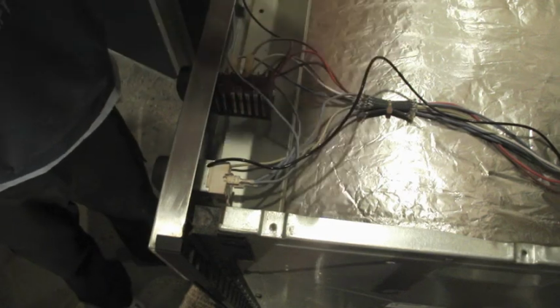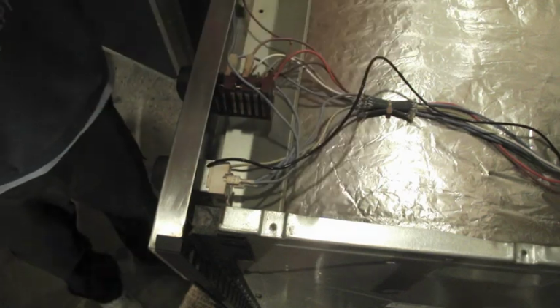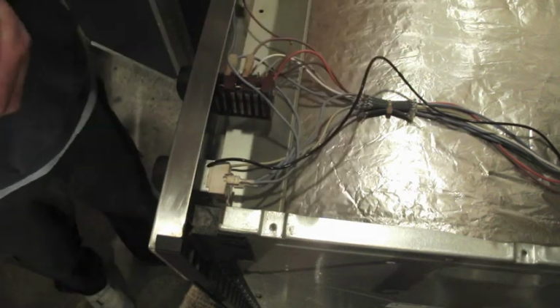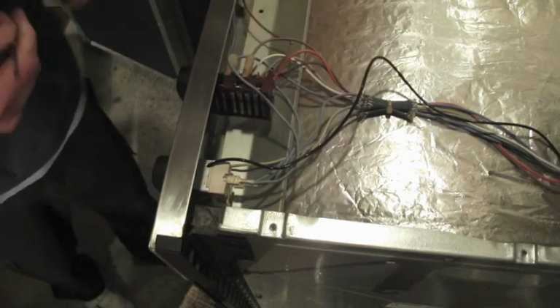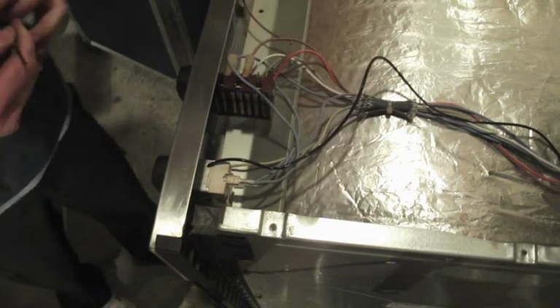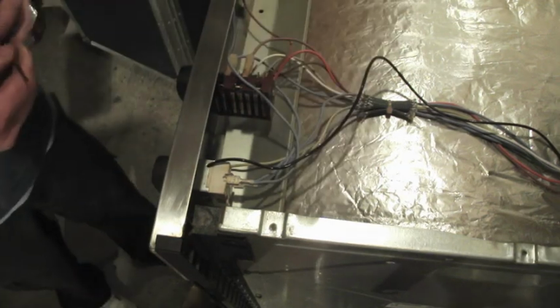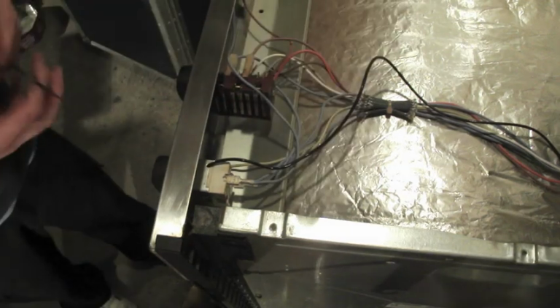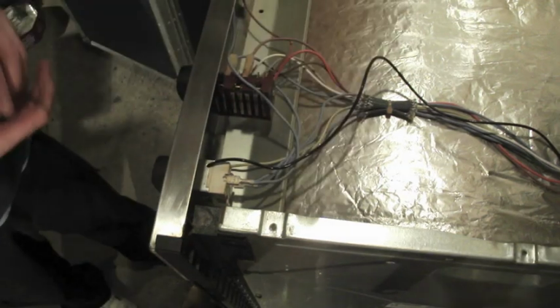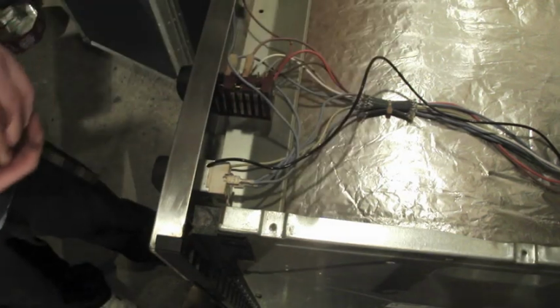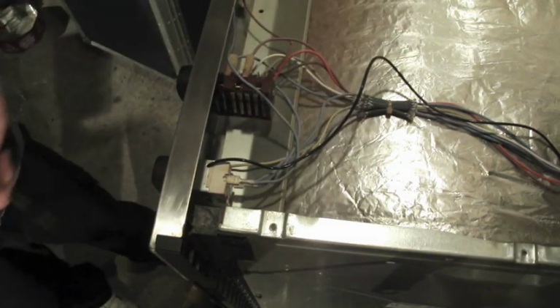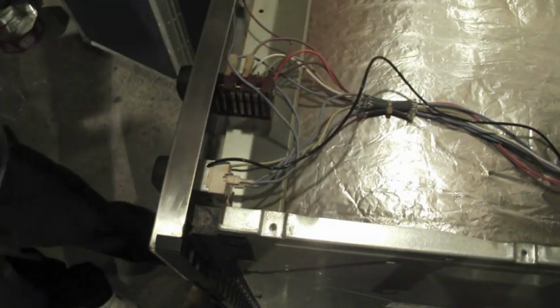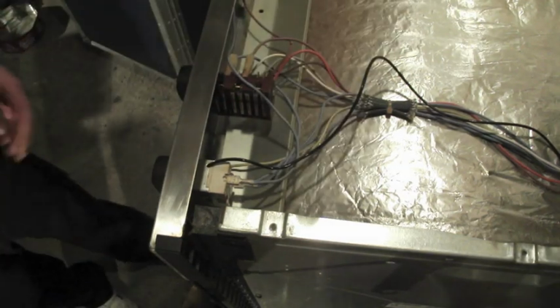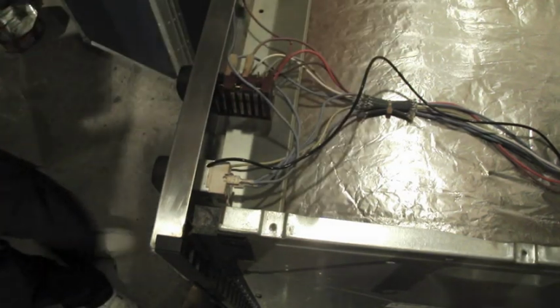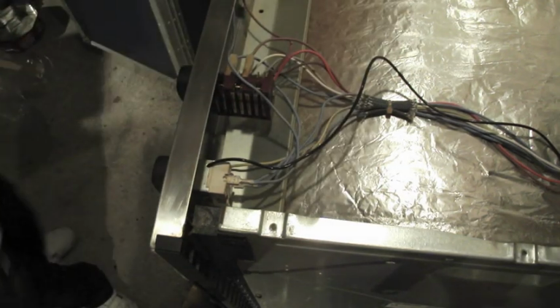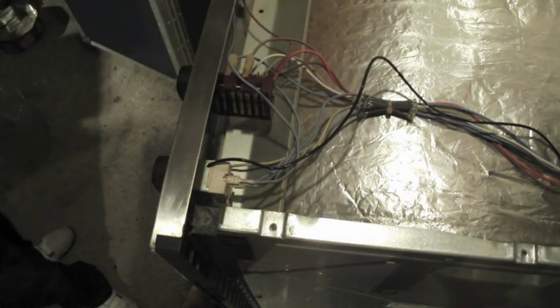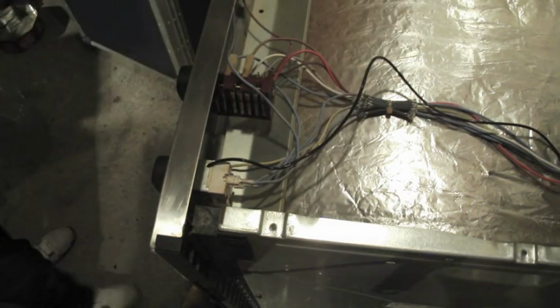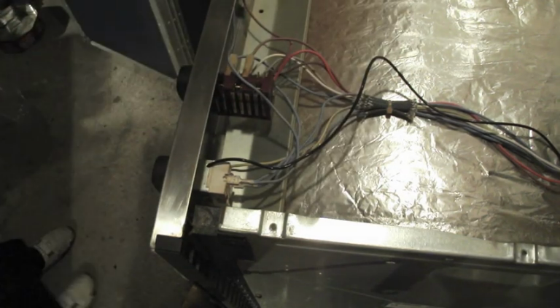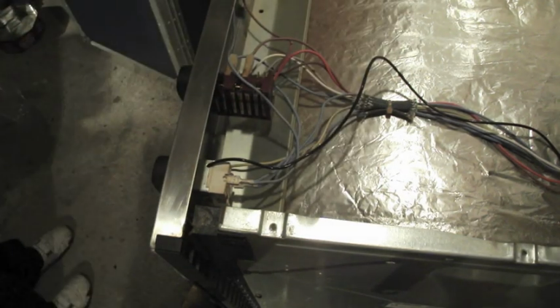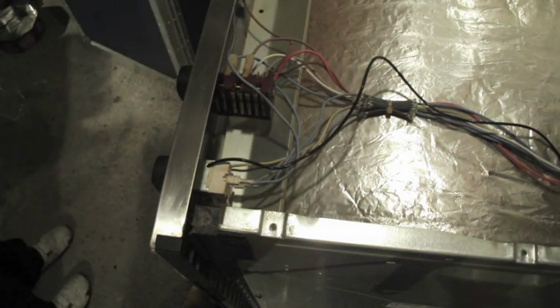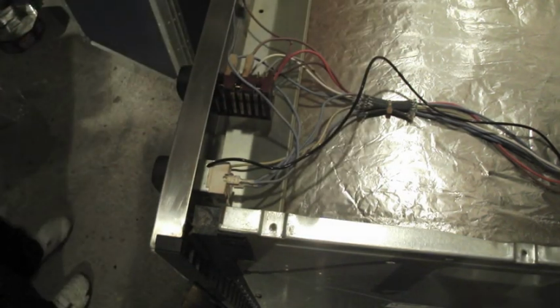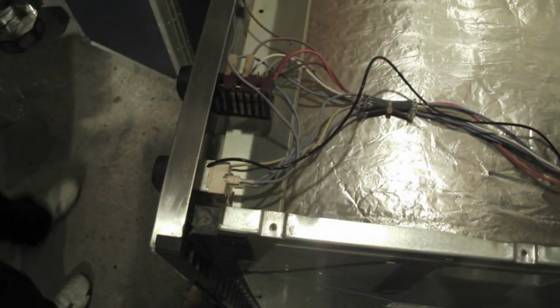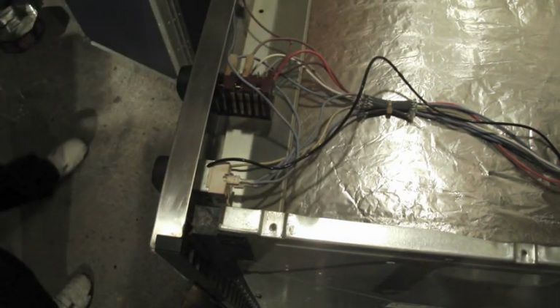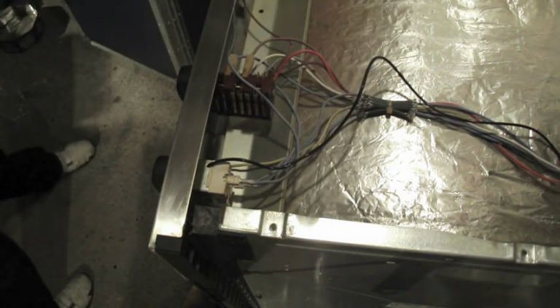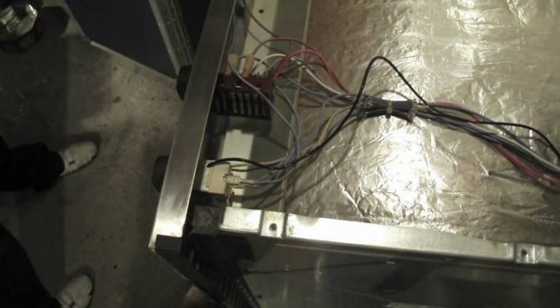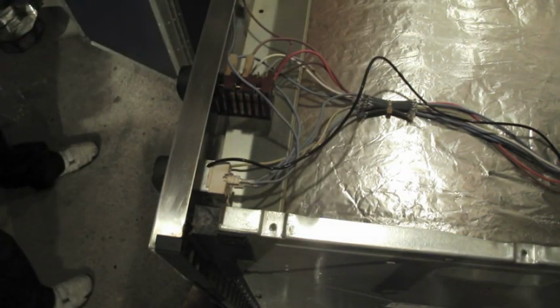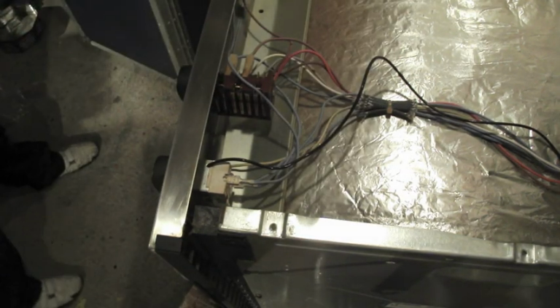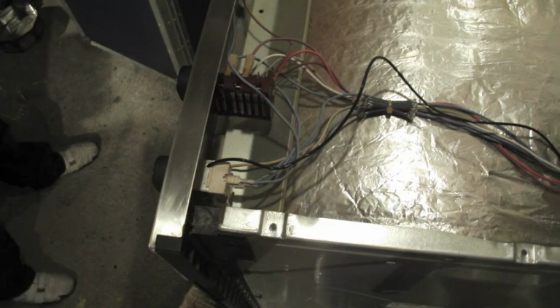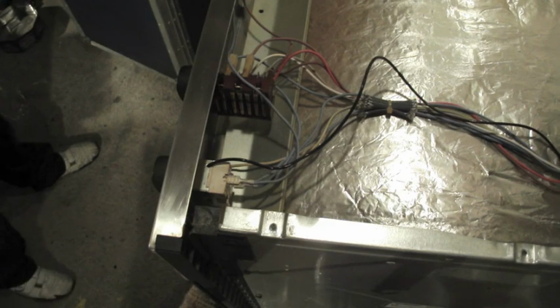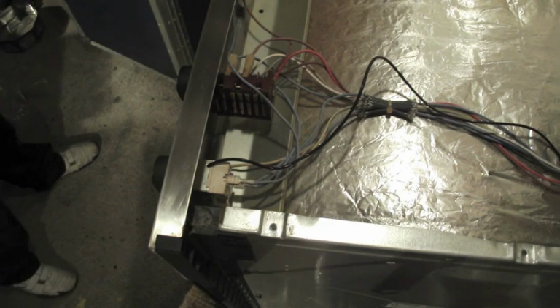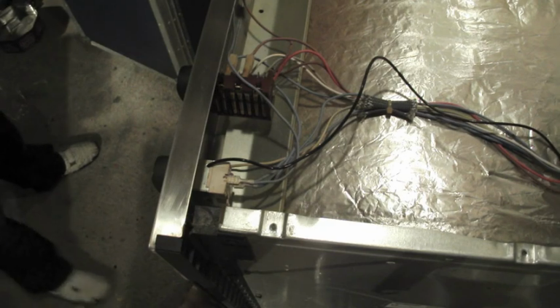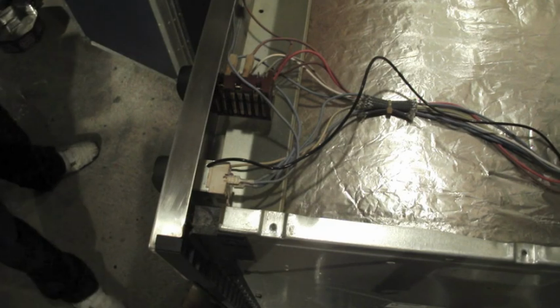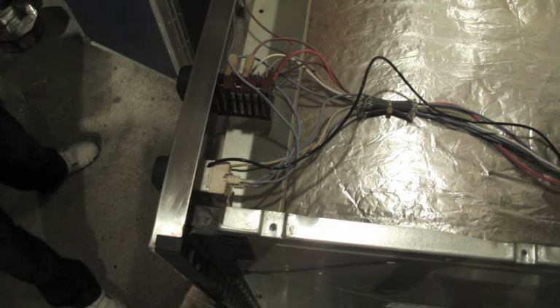Next we're going to take off the back cover of our oven and take out the thermostat and the probe.